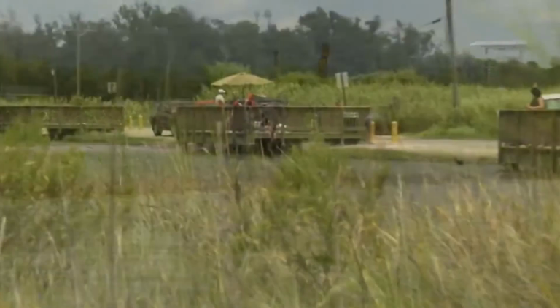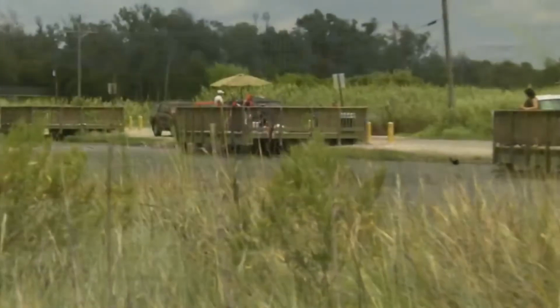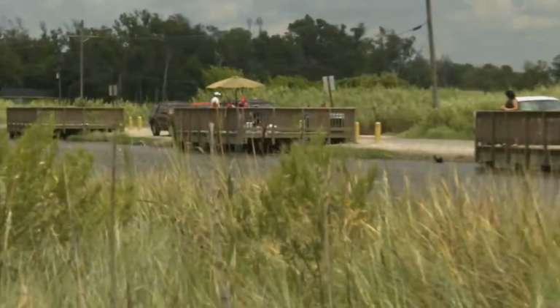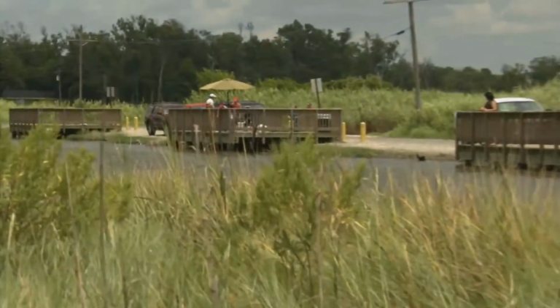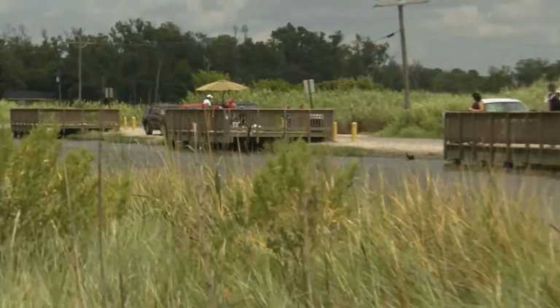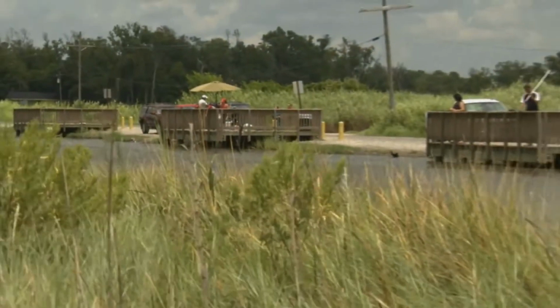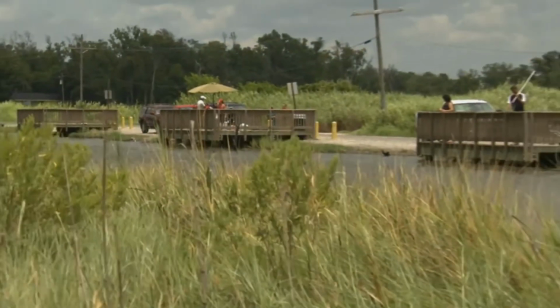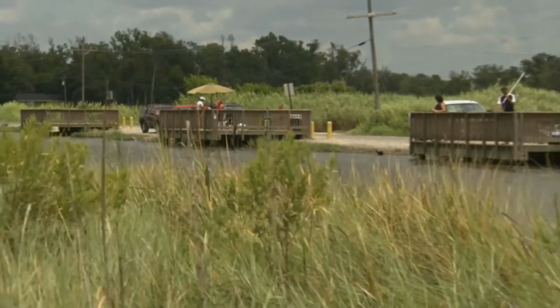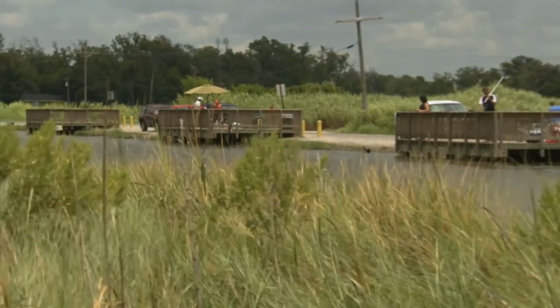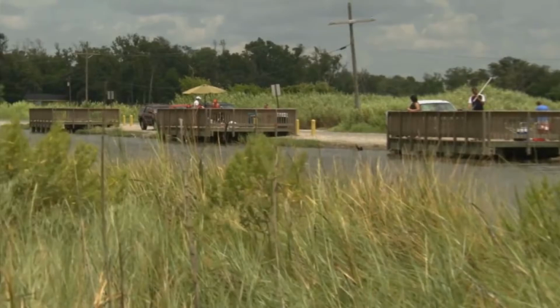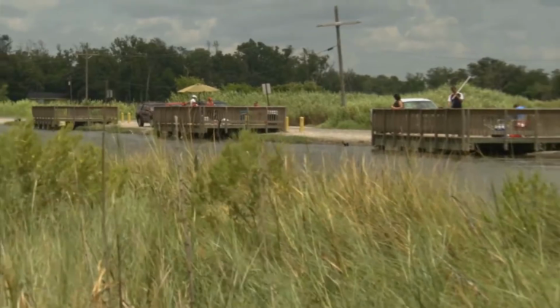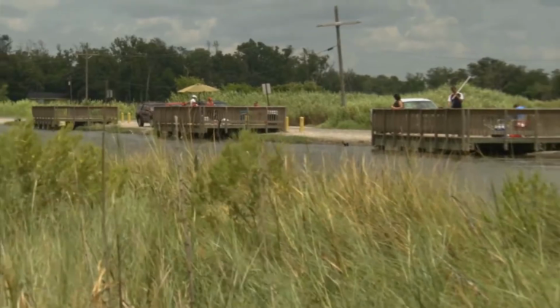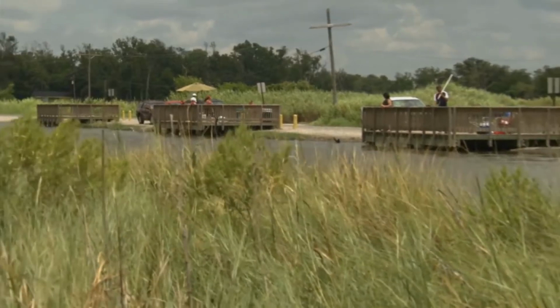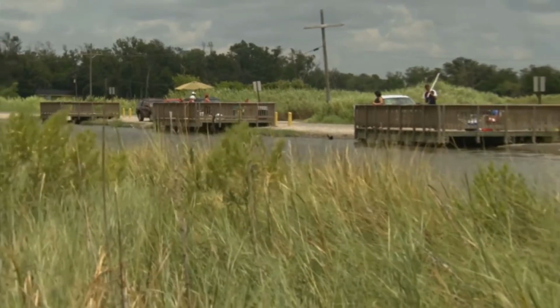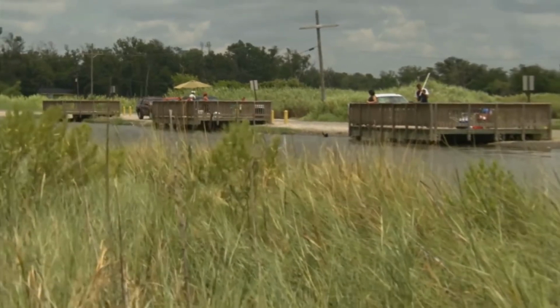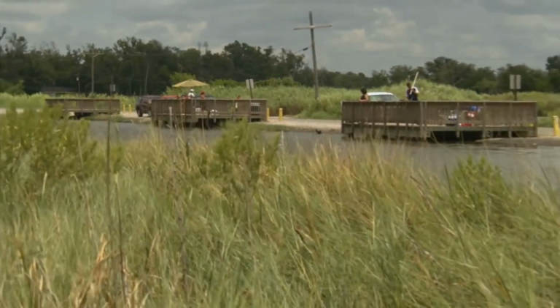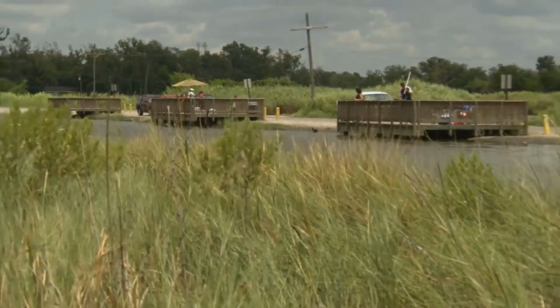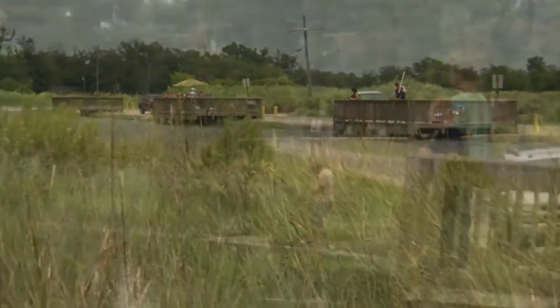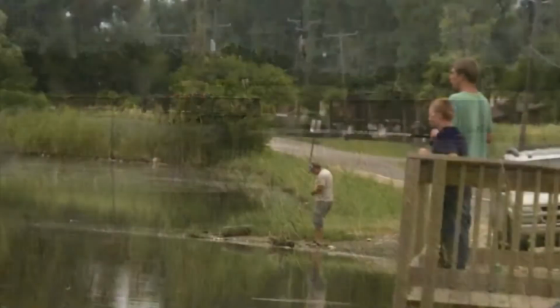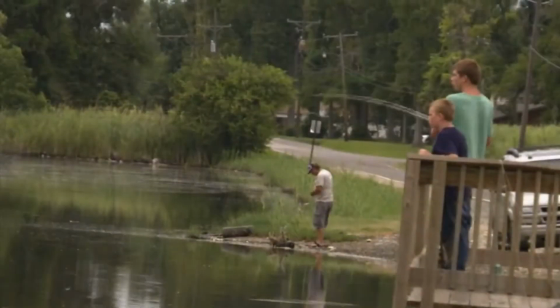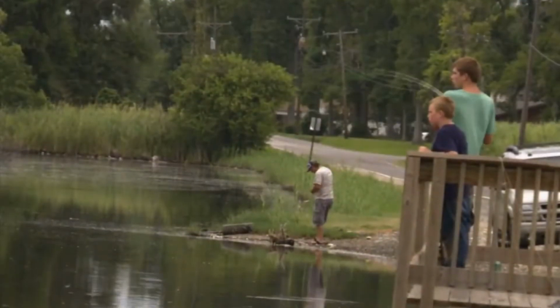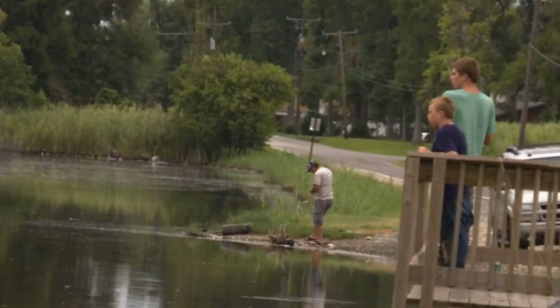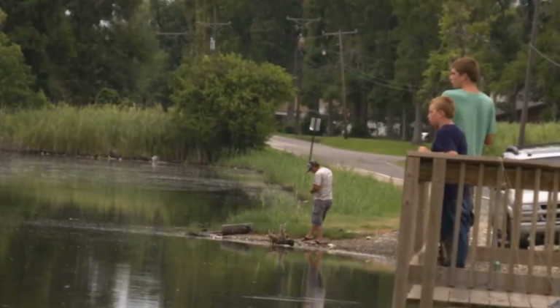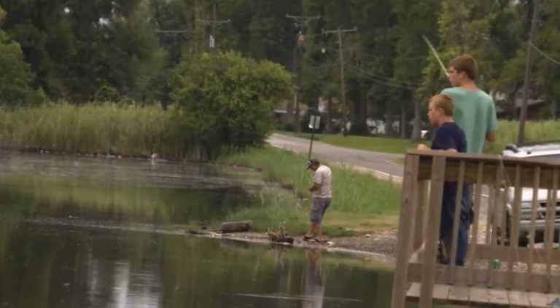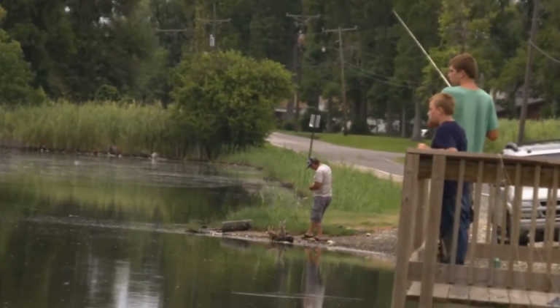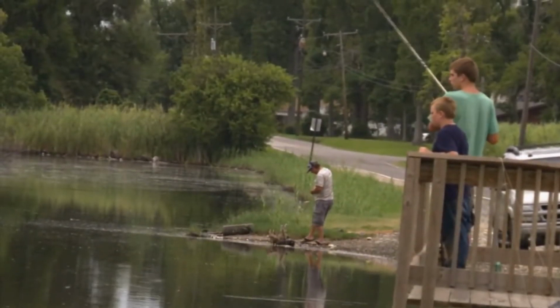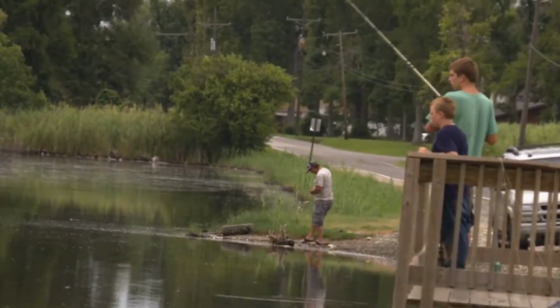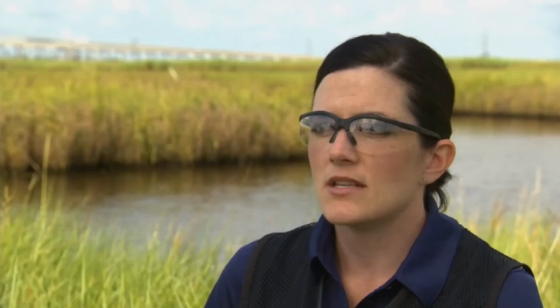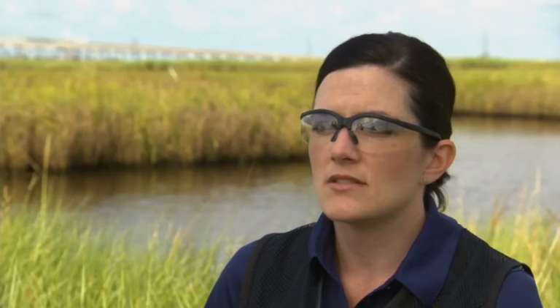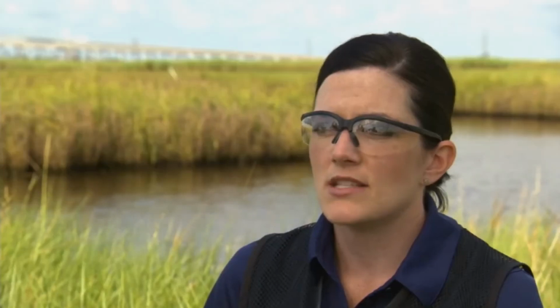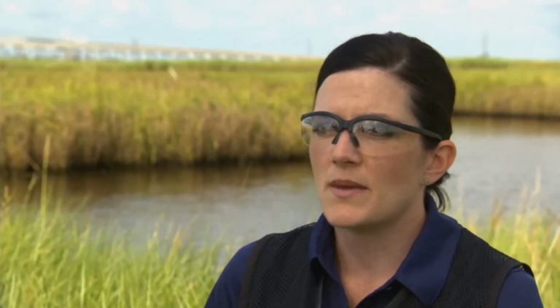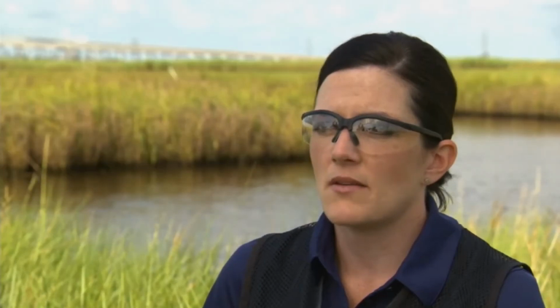We built a series of fishing piers along an adjacent road as part of this project, so it's been a win-win for everybody.